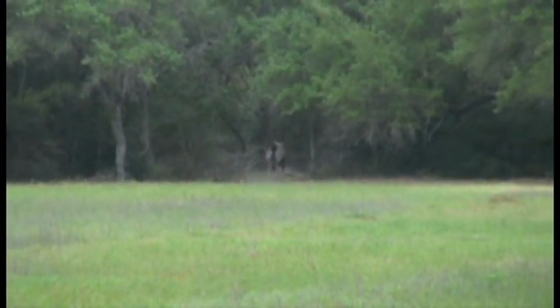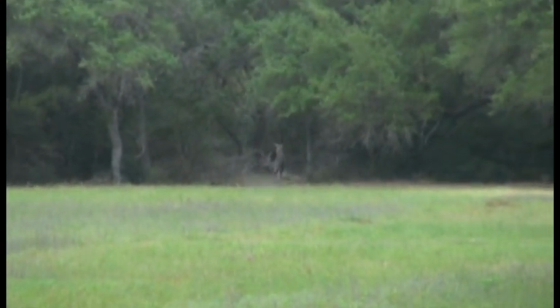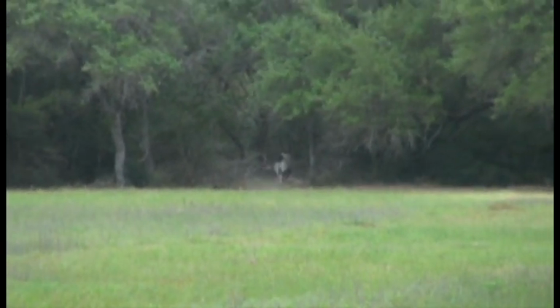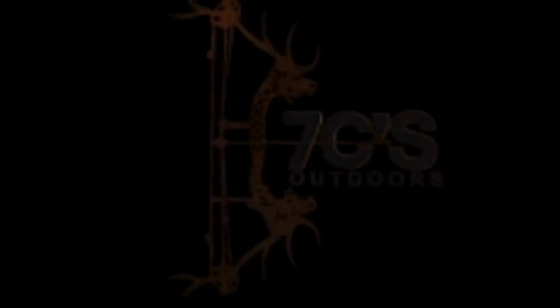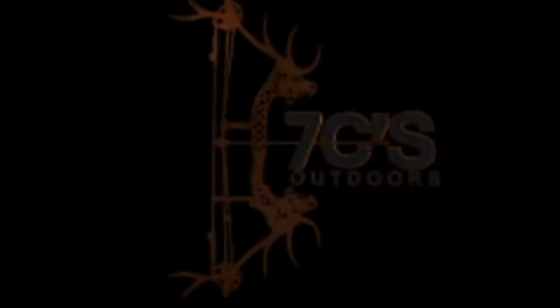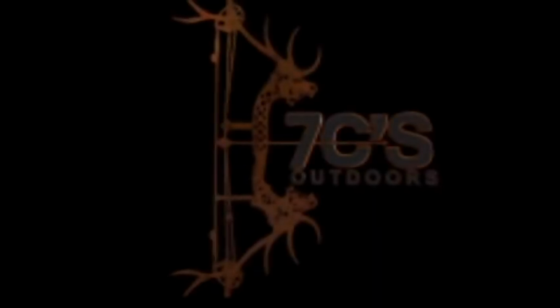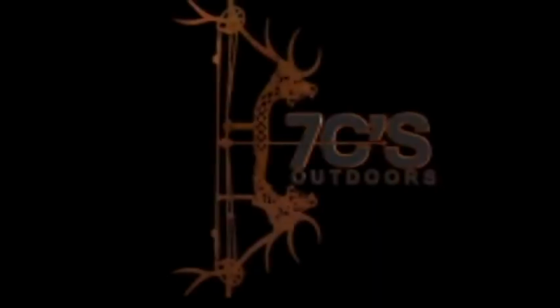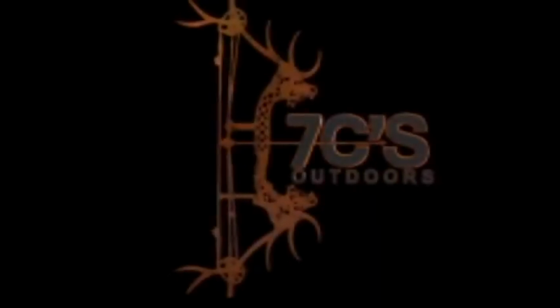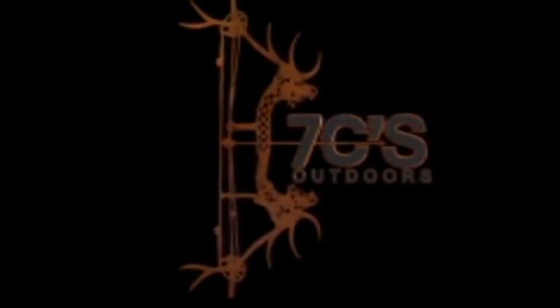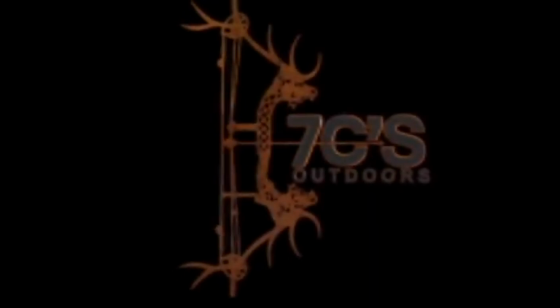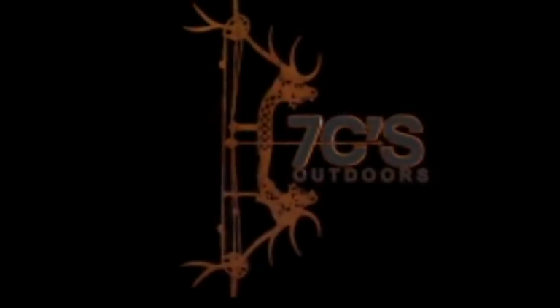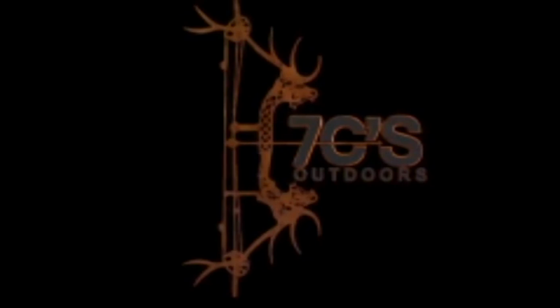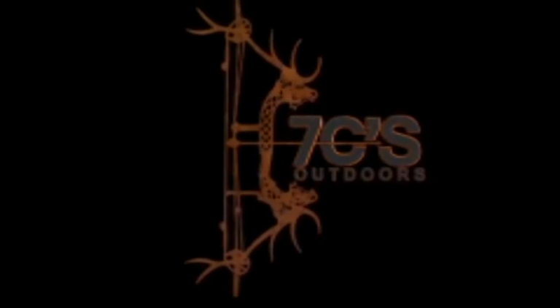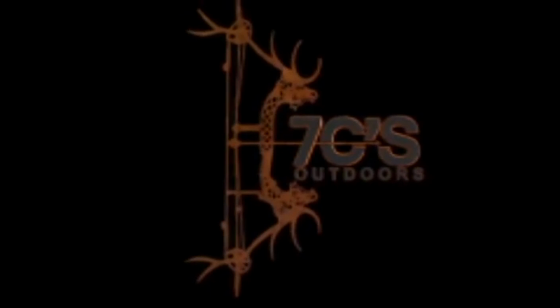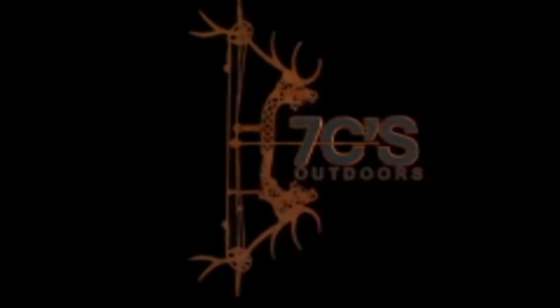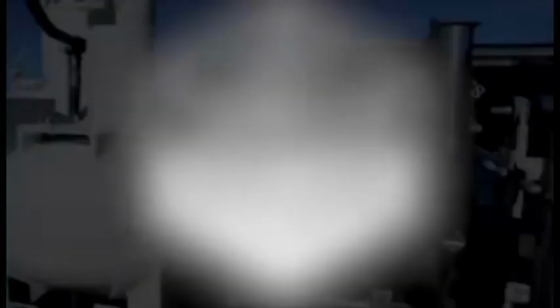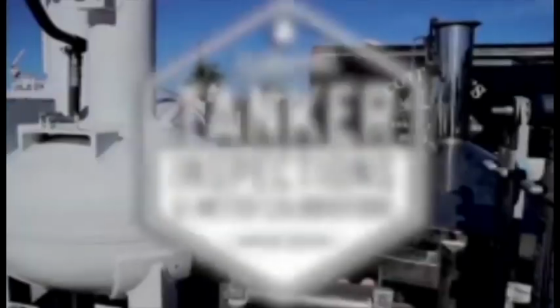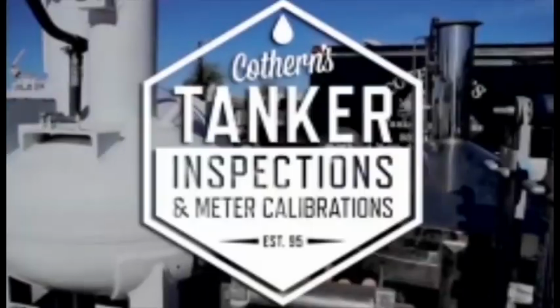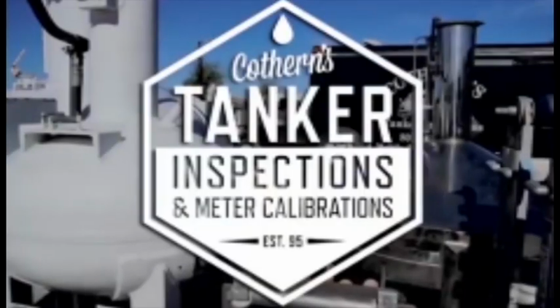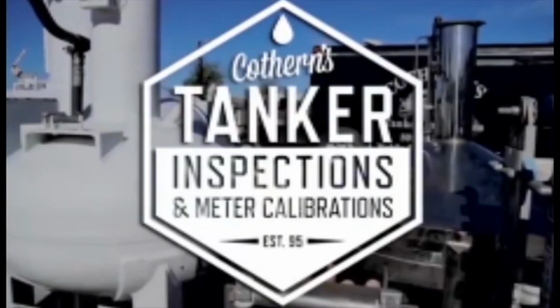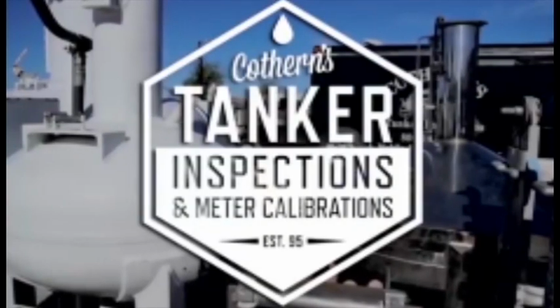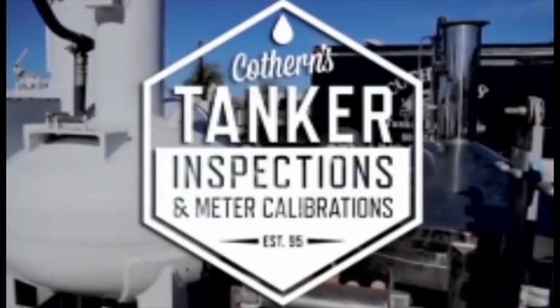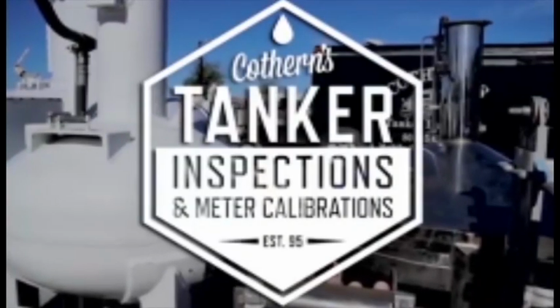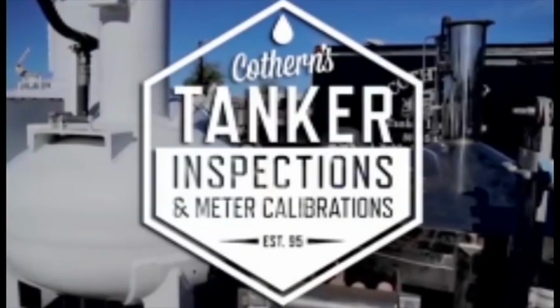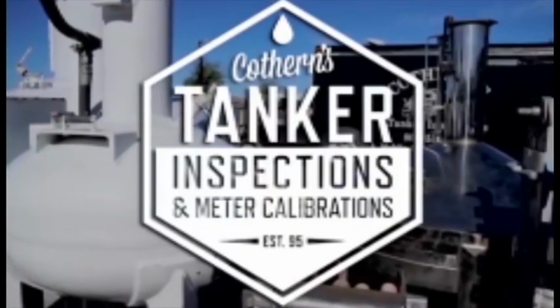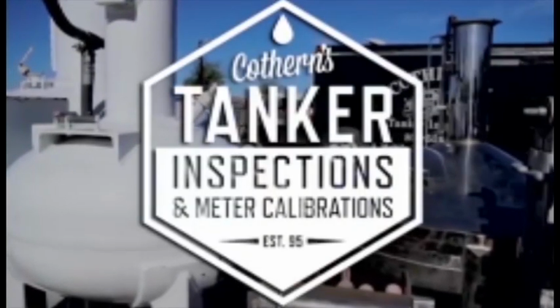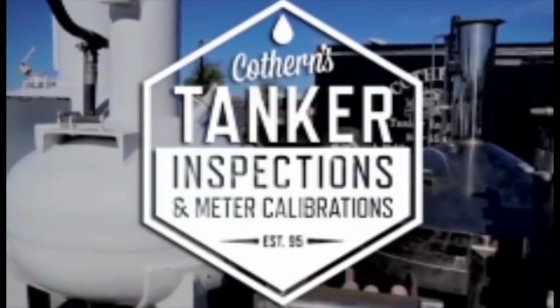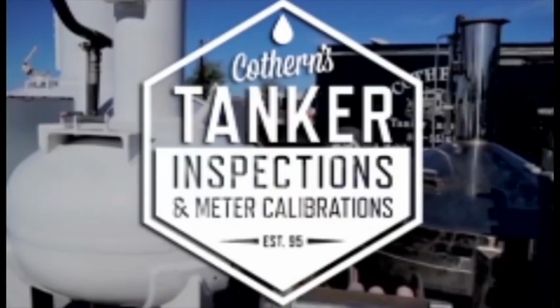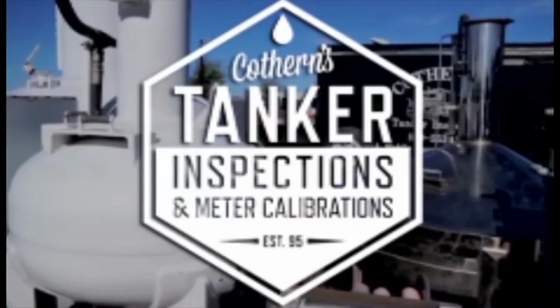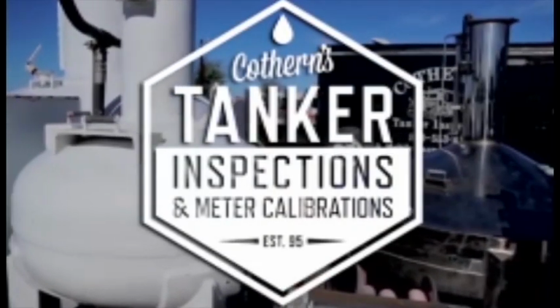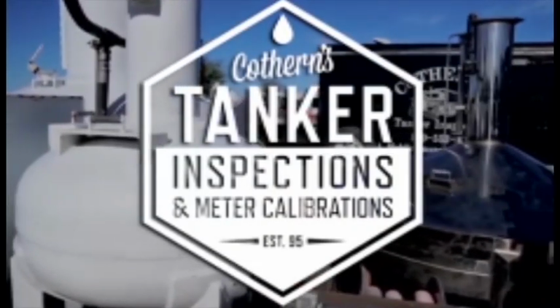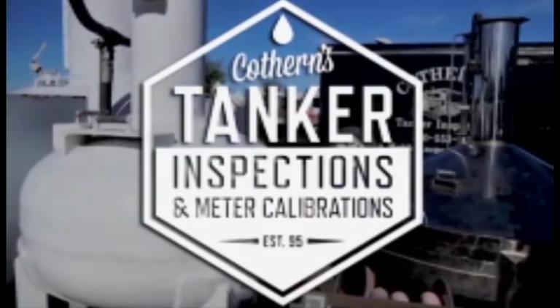Seven Seas Outdoors is brought to you by Hawthorne's Tanker Inspections of Somerville, Texas.